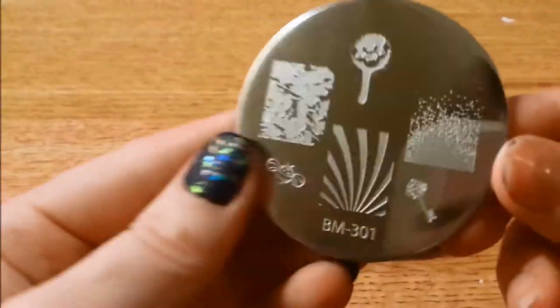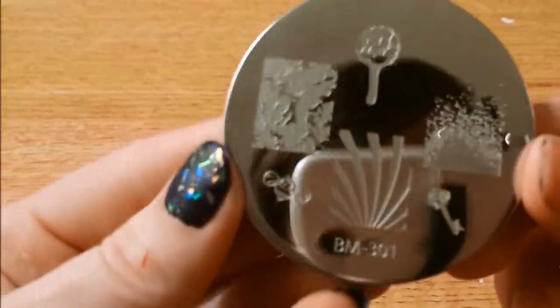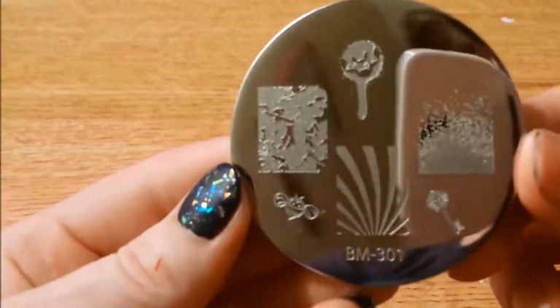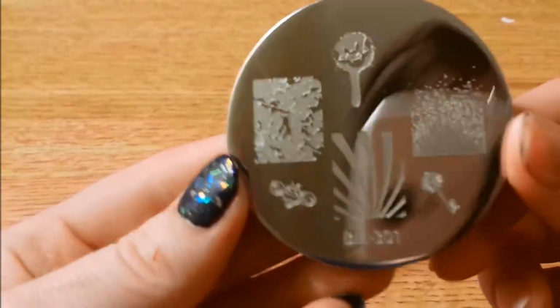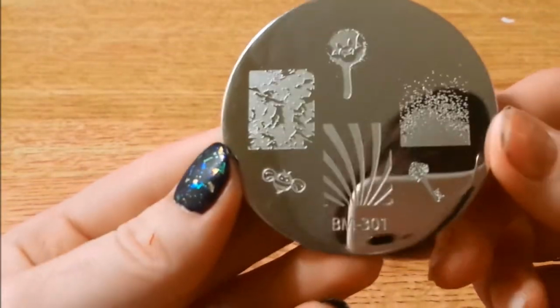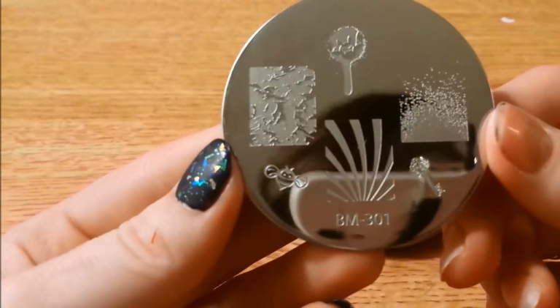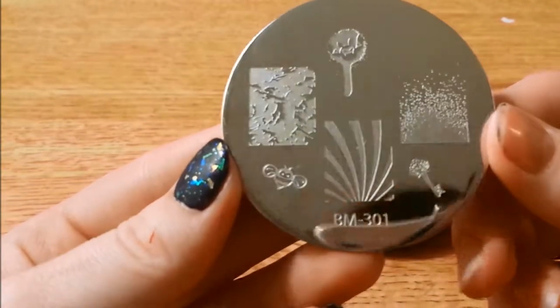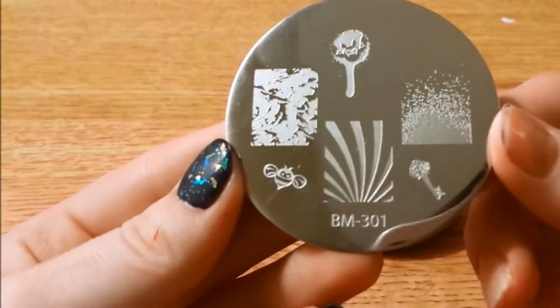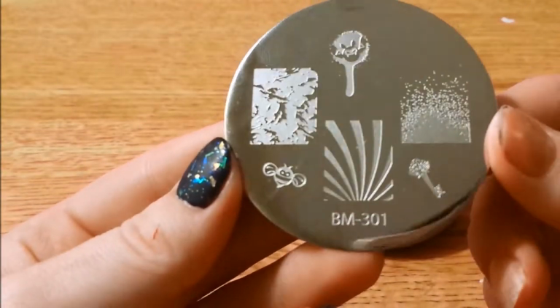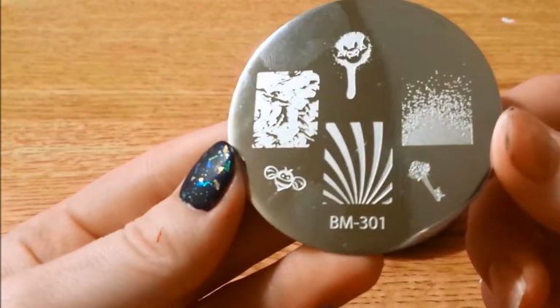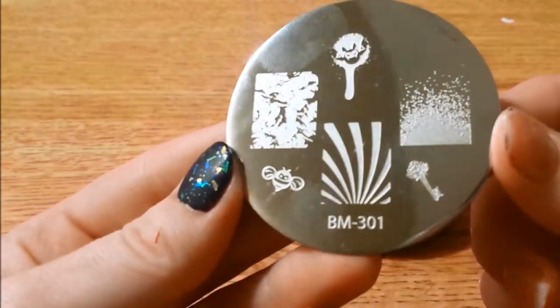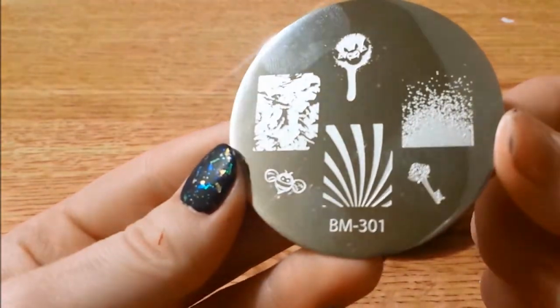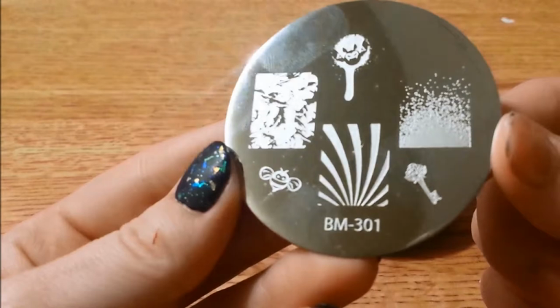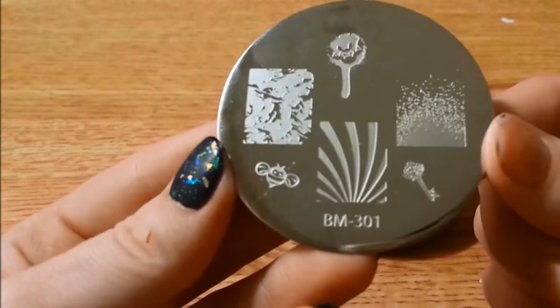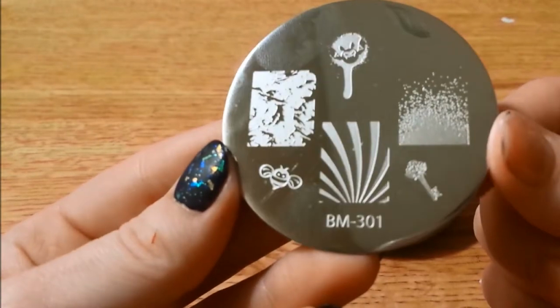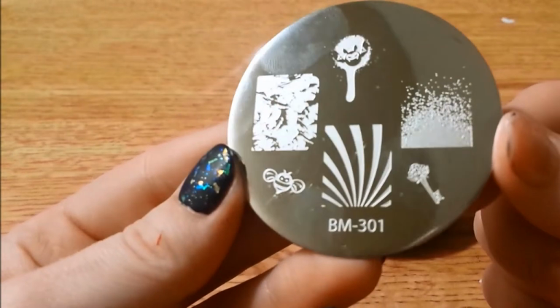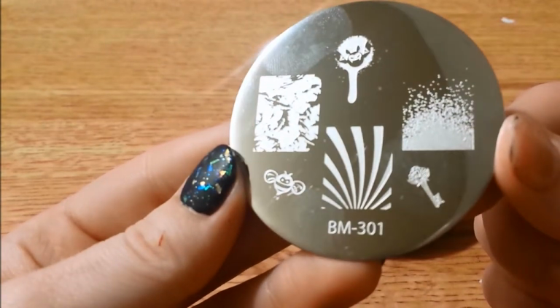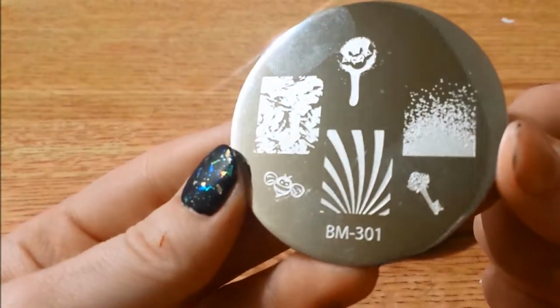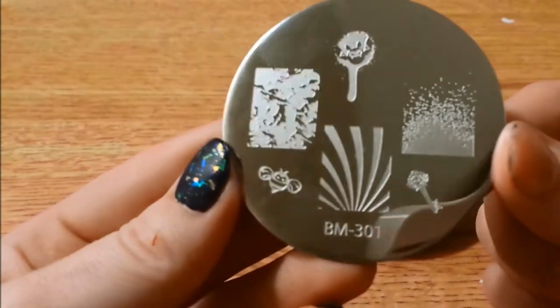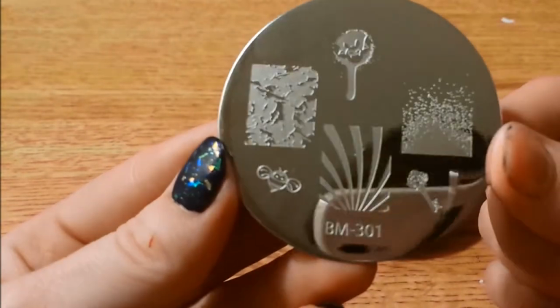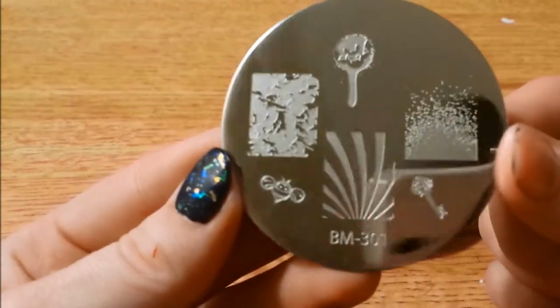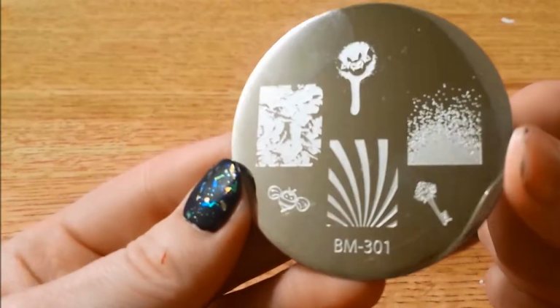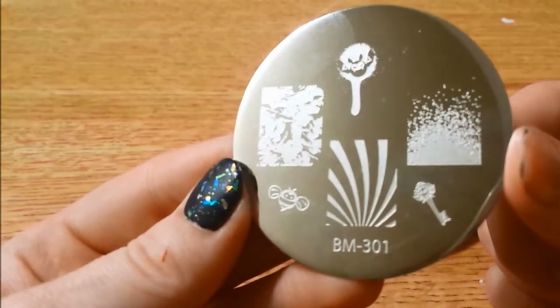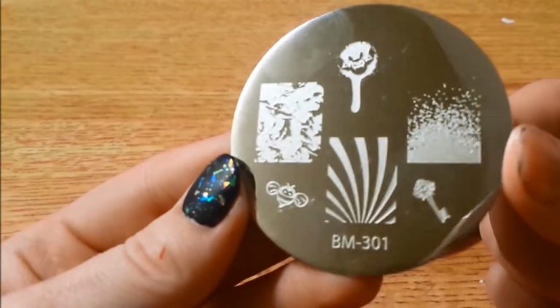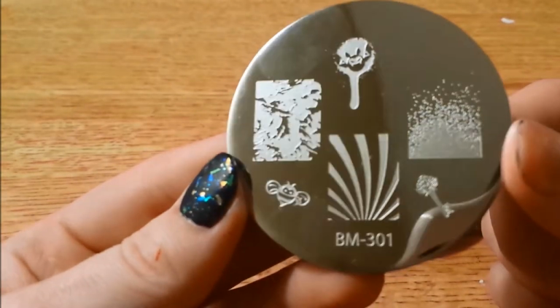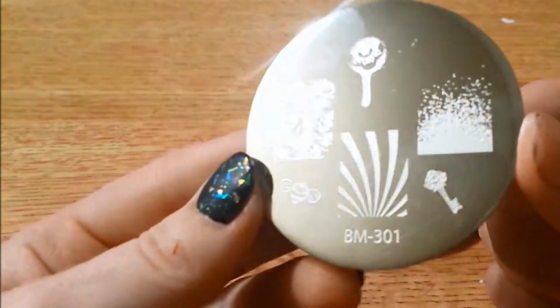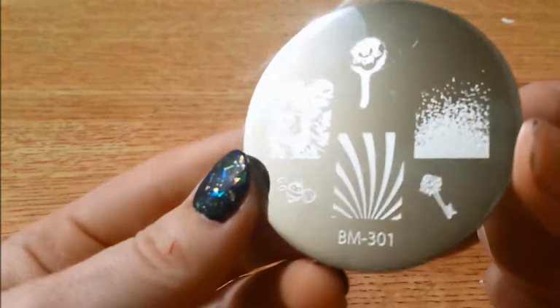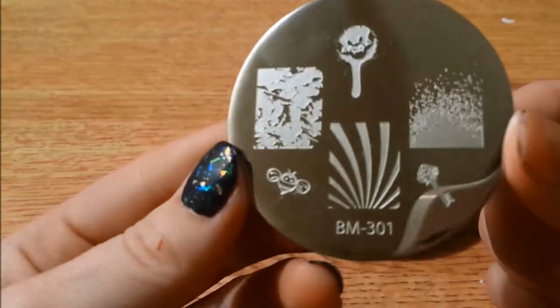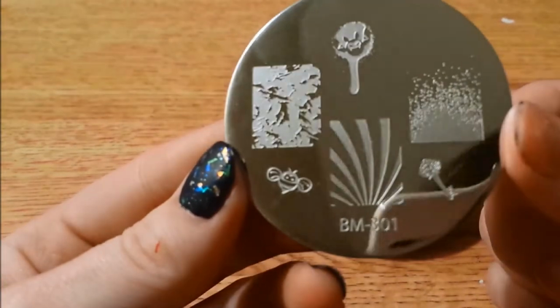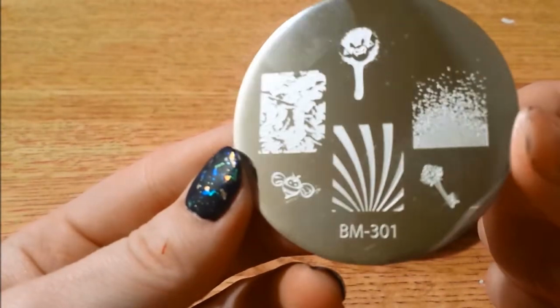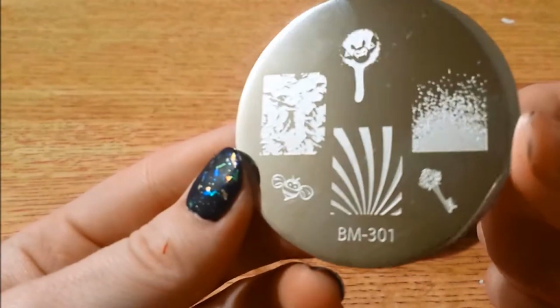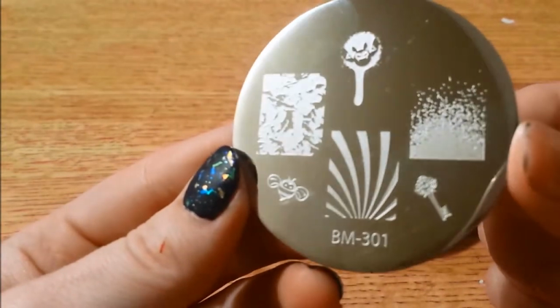Here's the first one — lots of splatter prints and such.